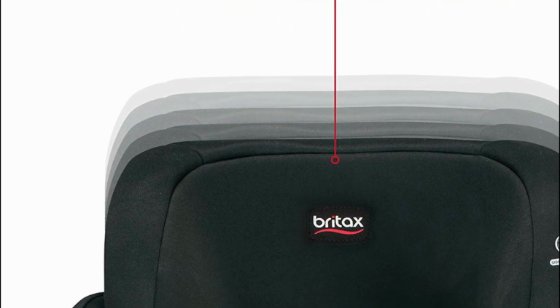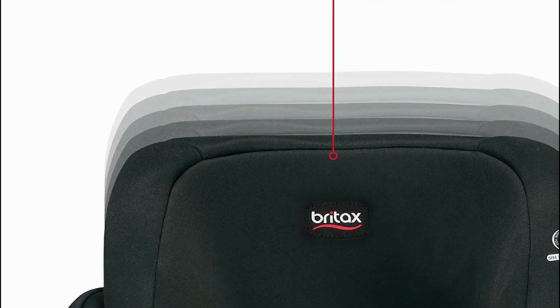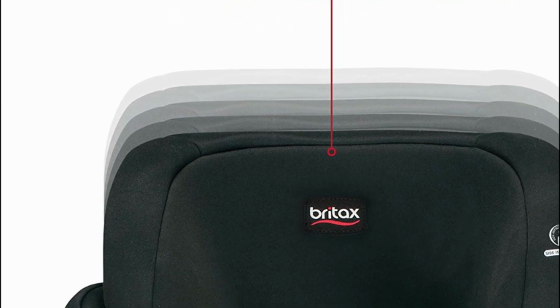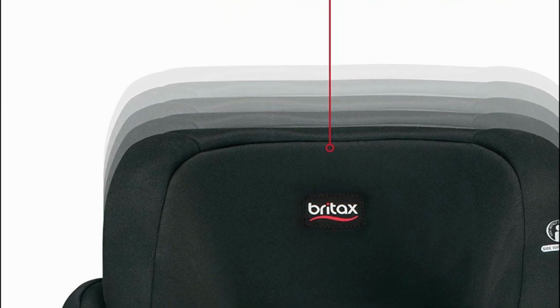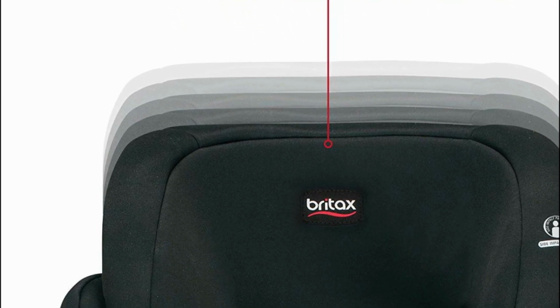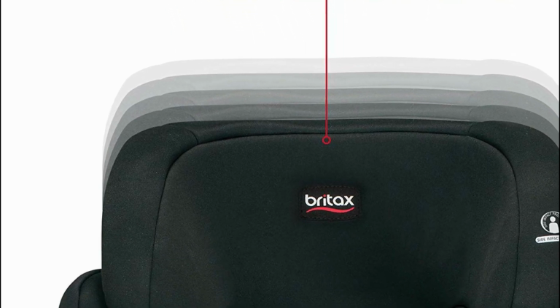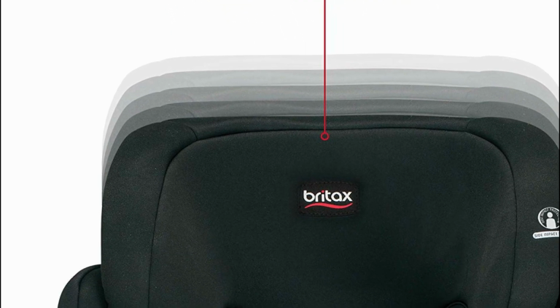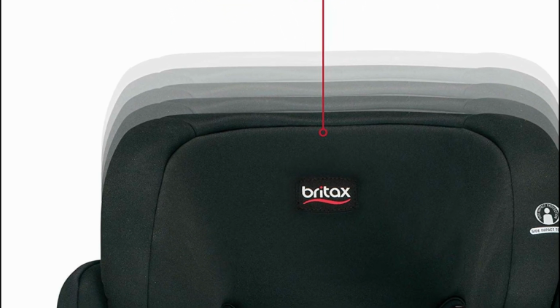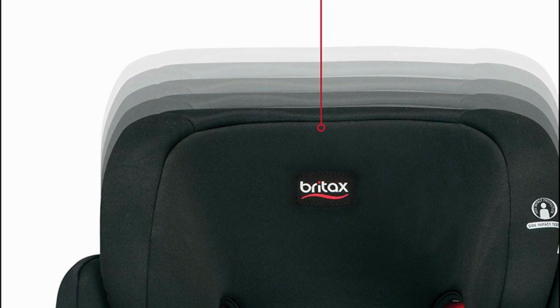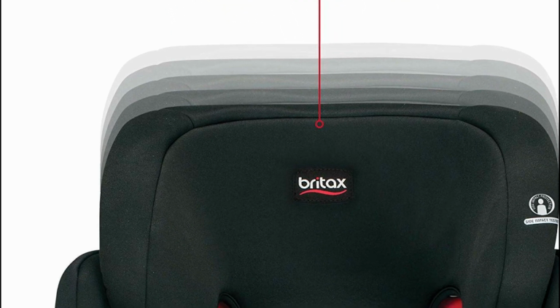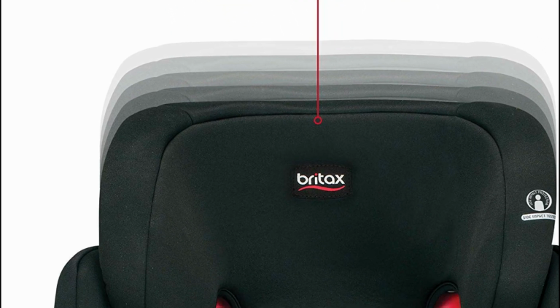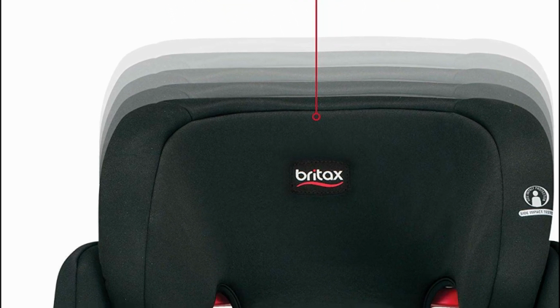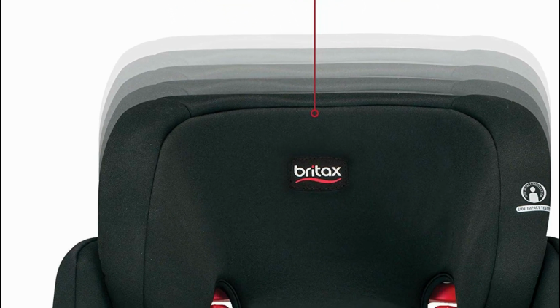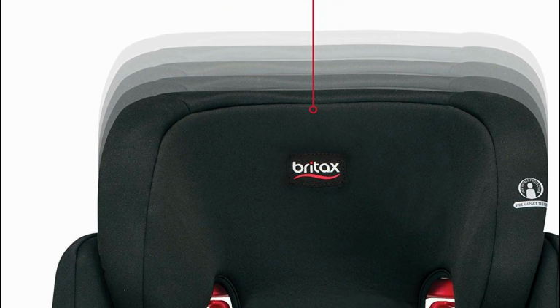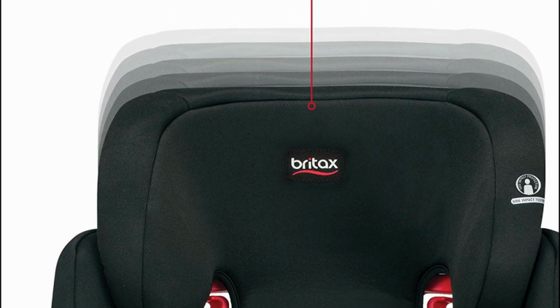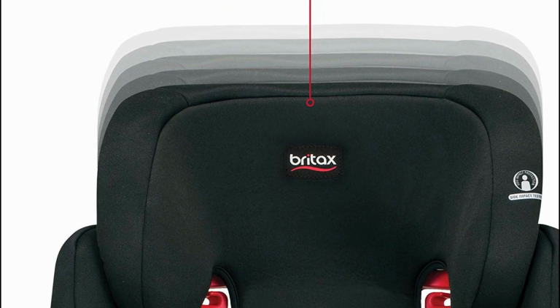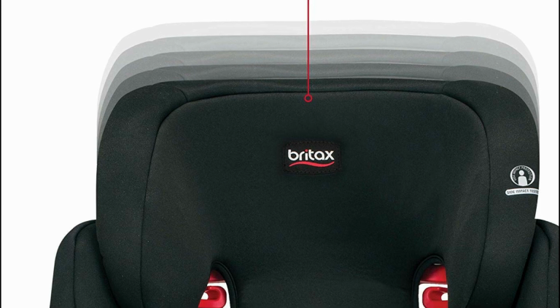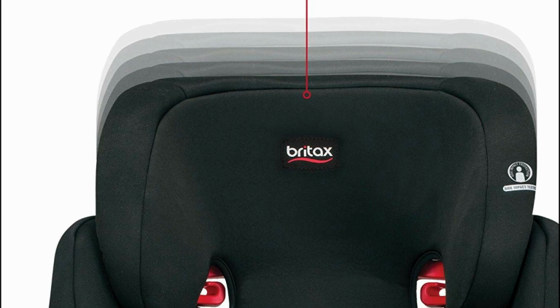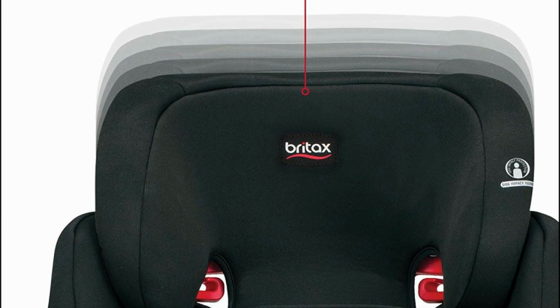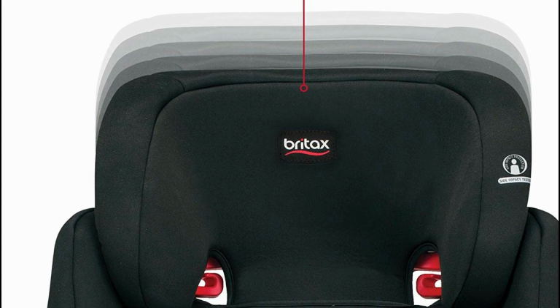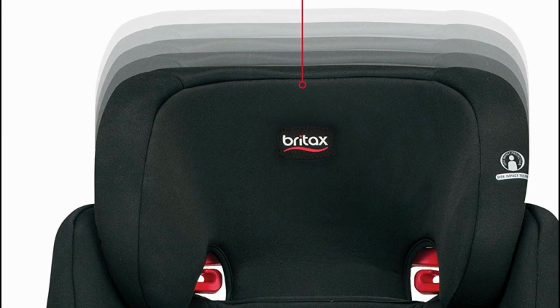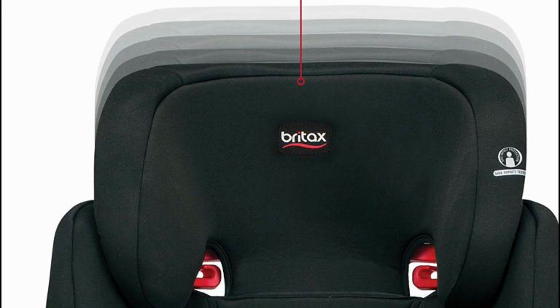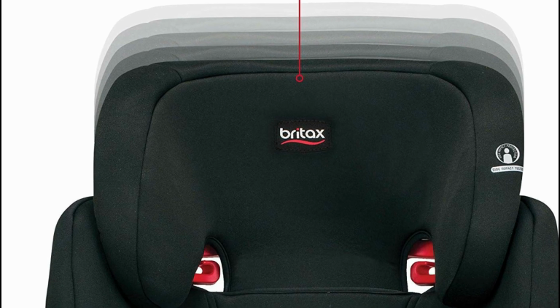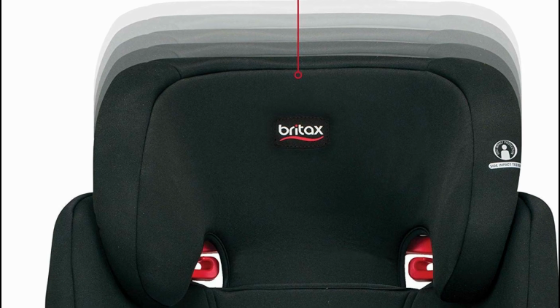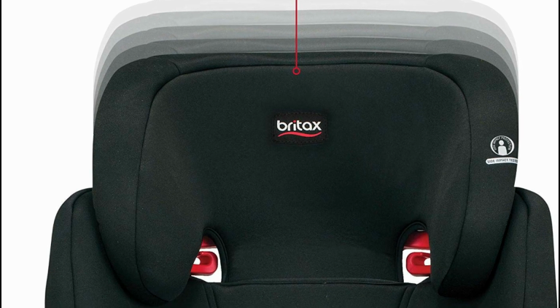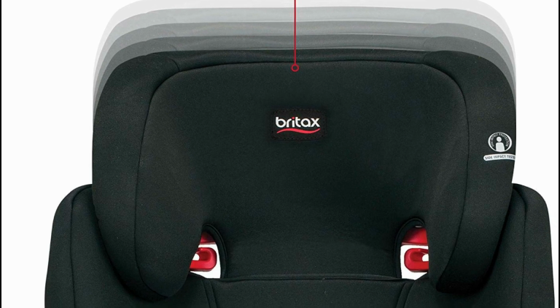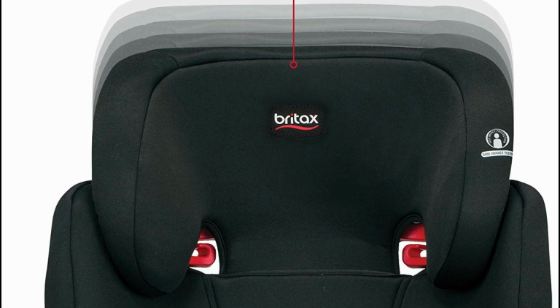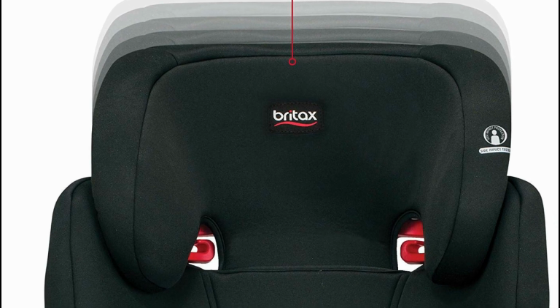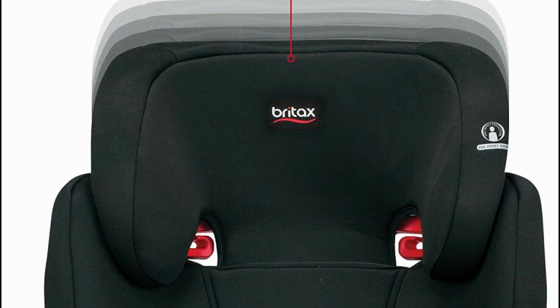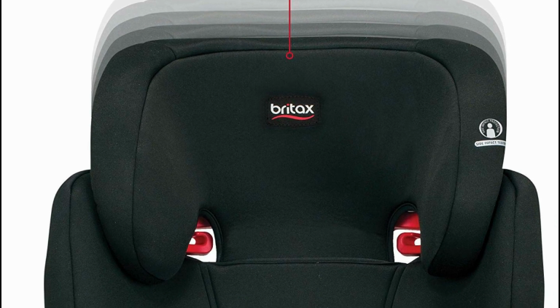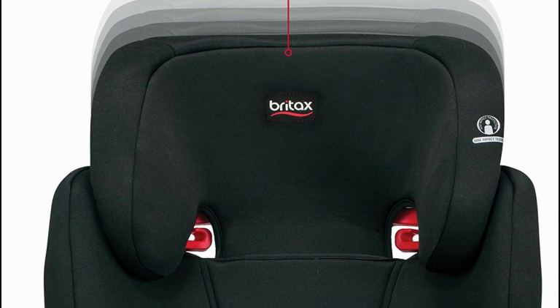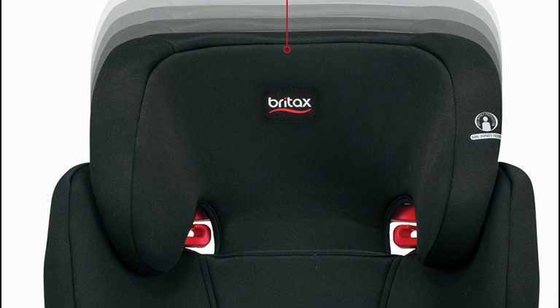Additionally, this seat easily fits across most cars while still offering spacious comfort.